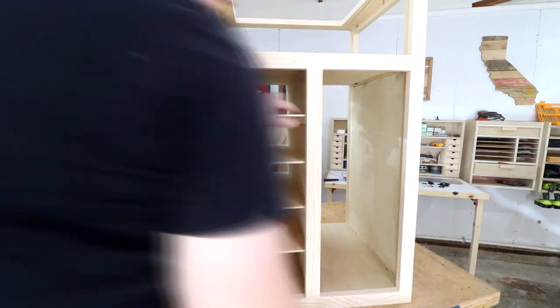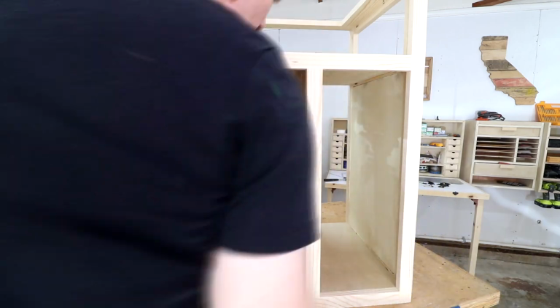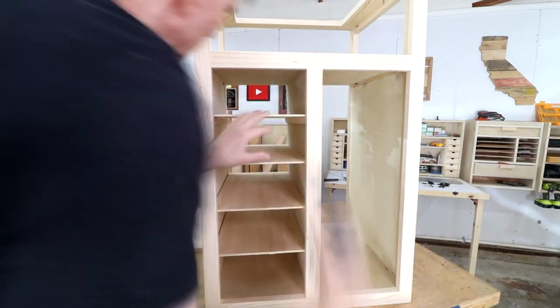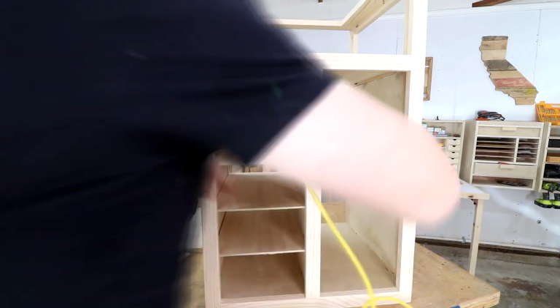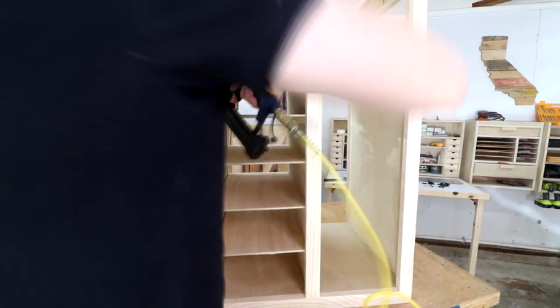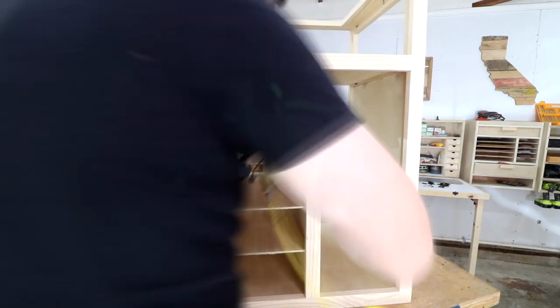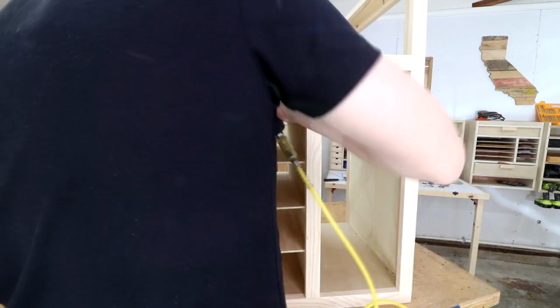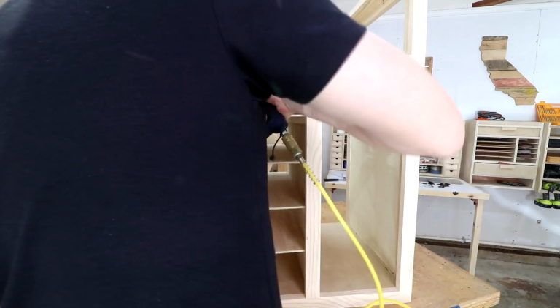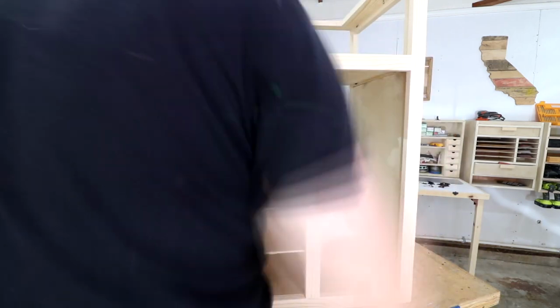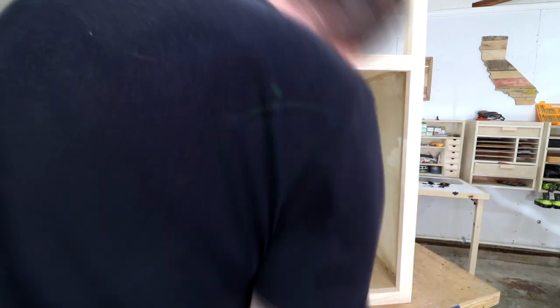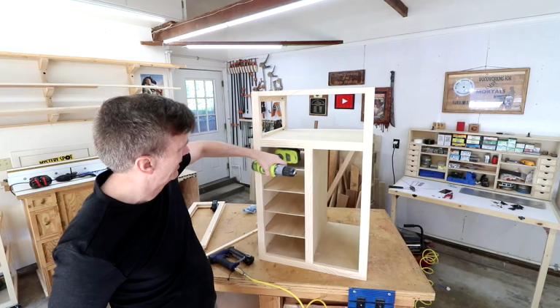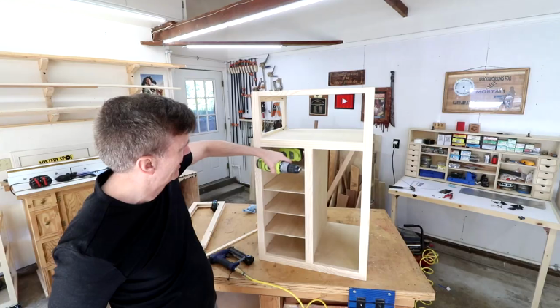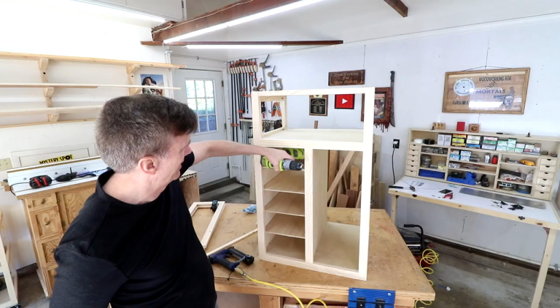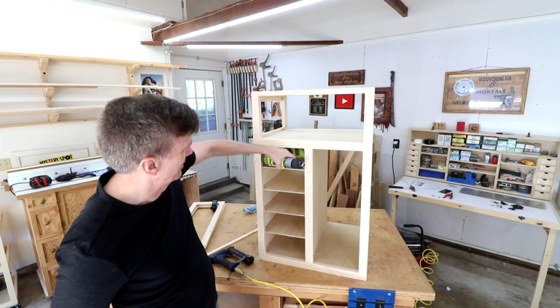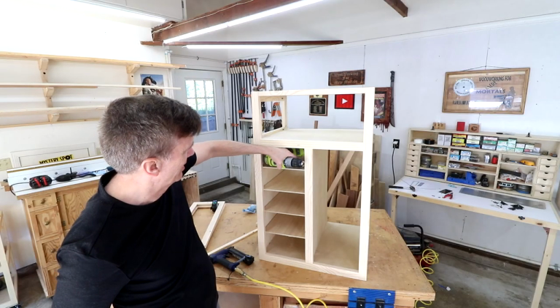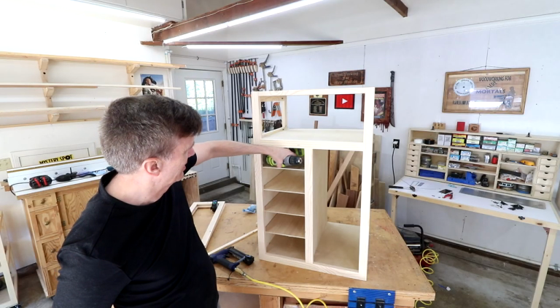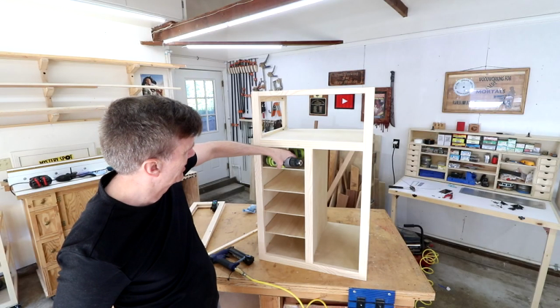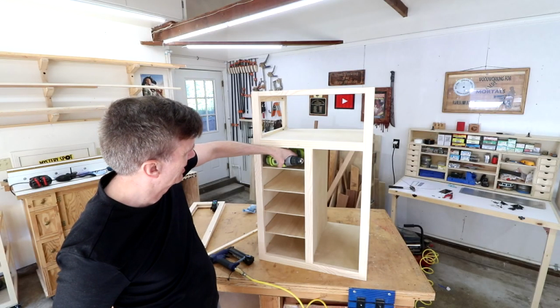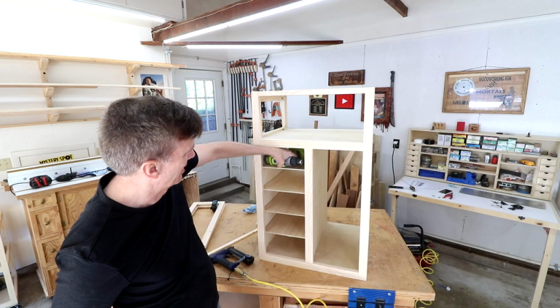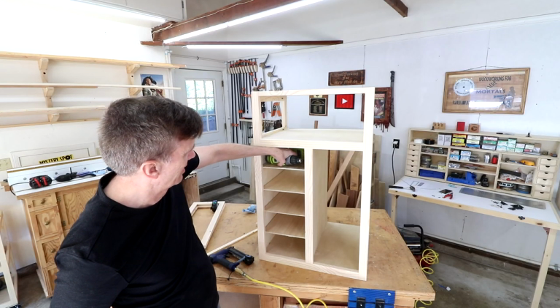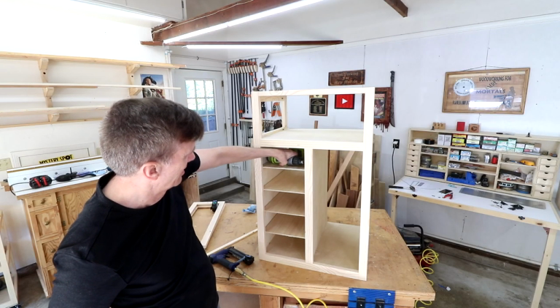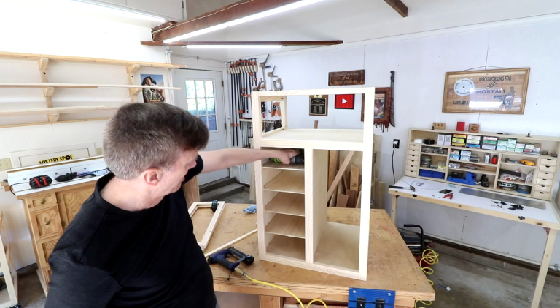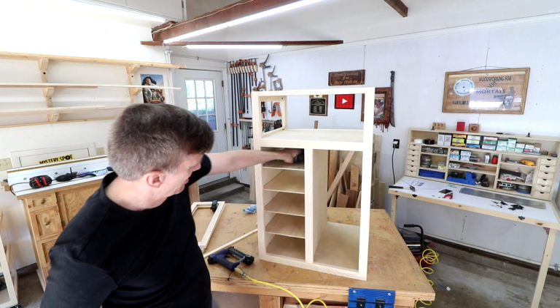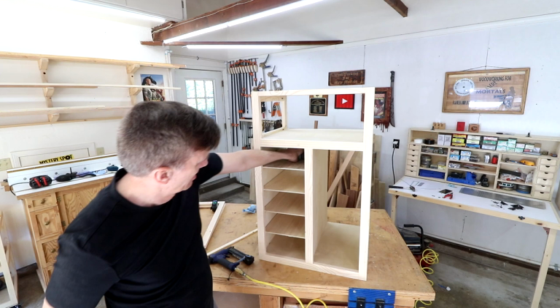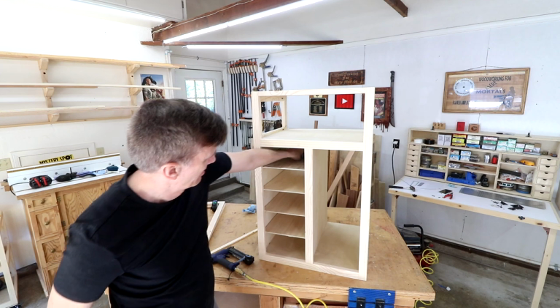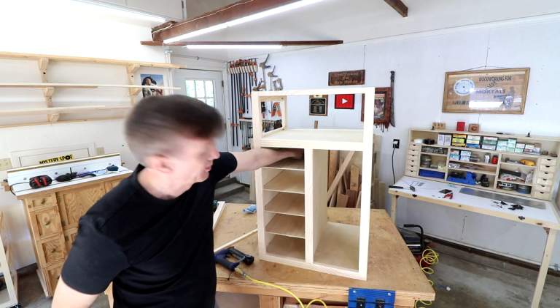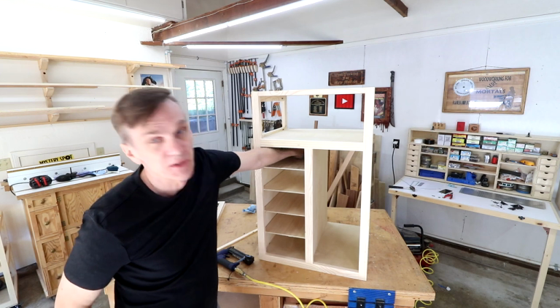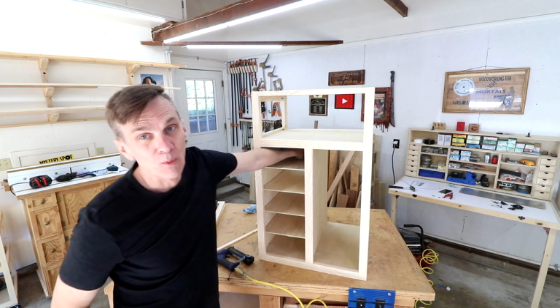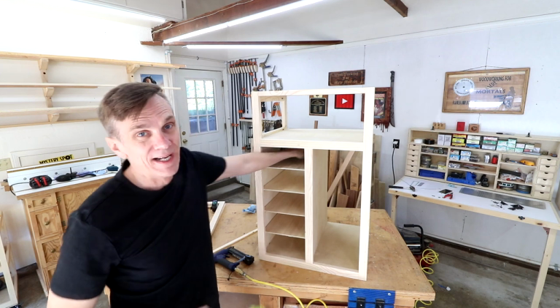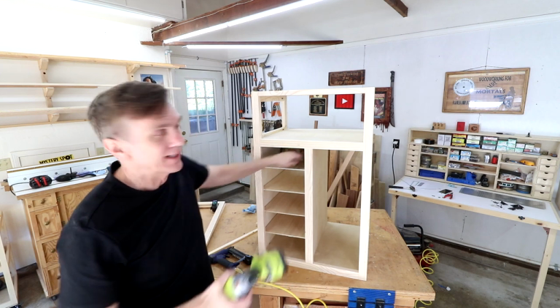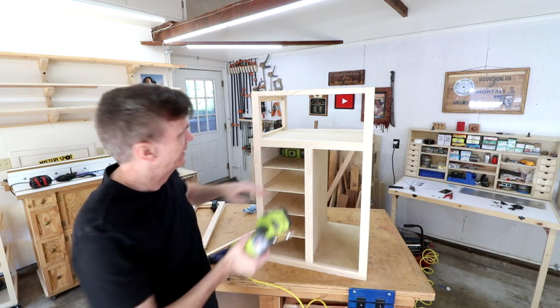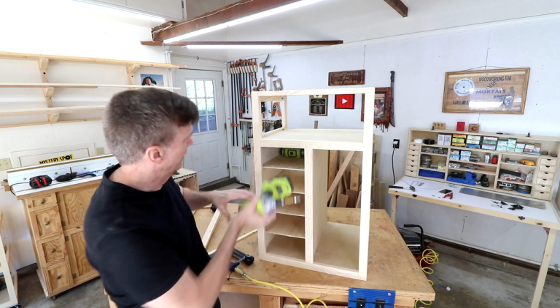I can't get my pin nailer in this one, so I'm just going to put some weight in there.